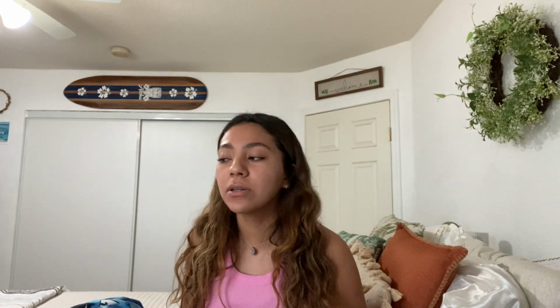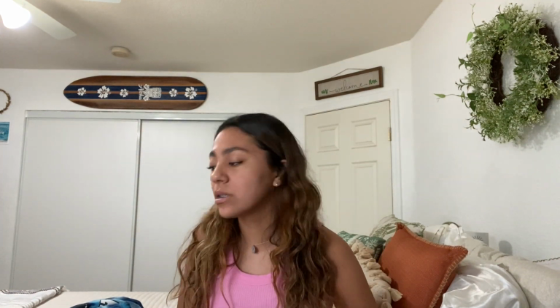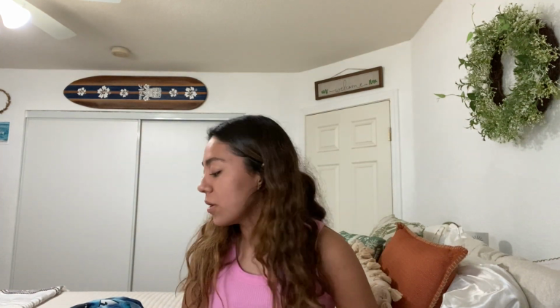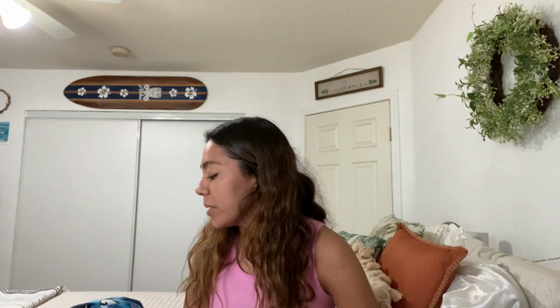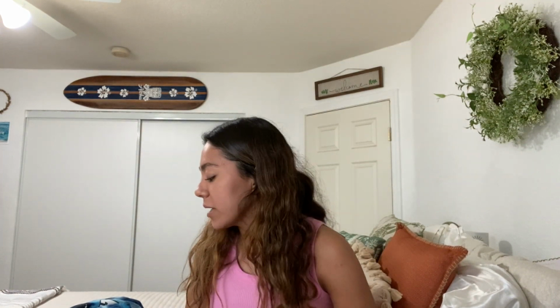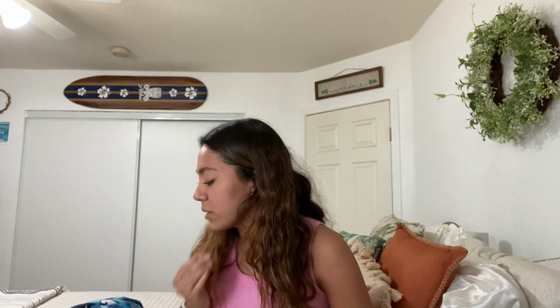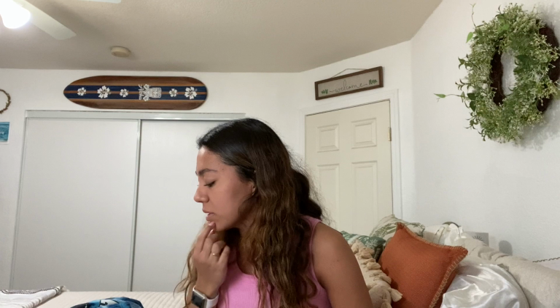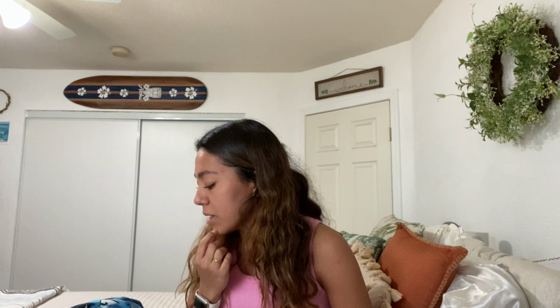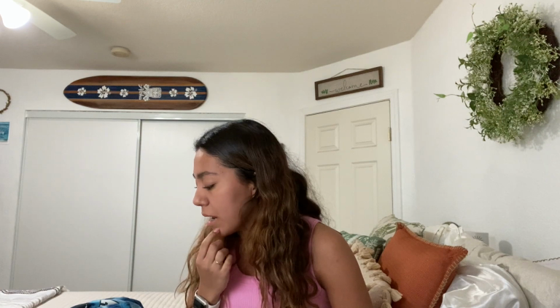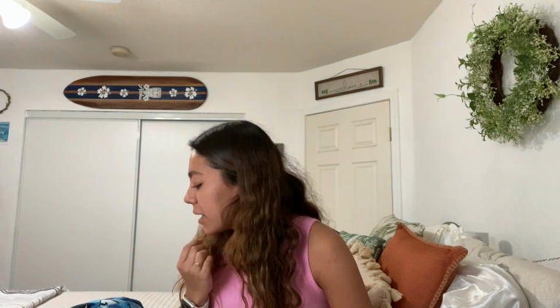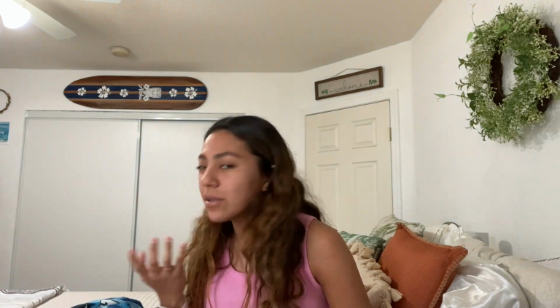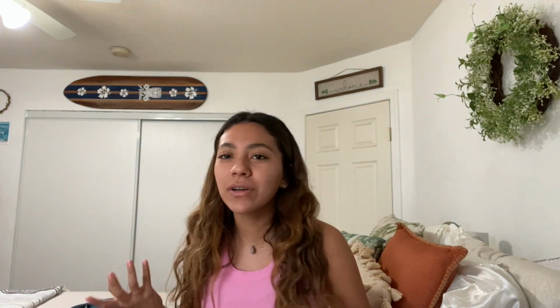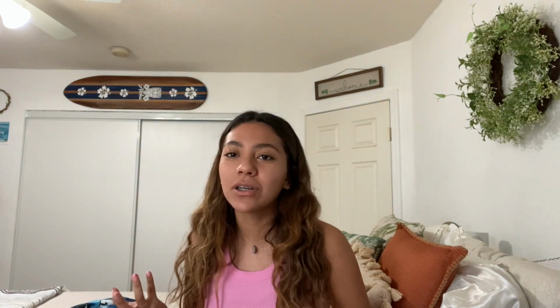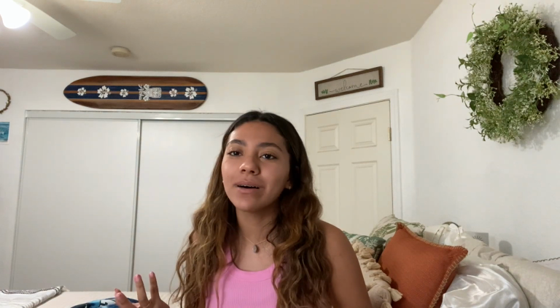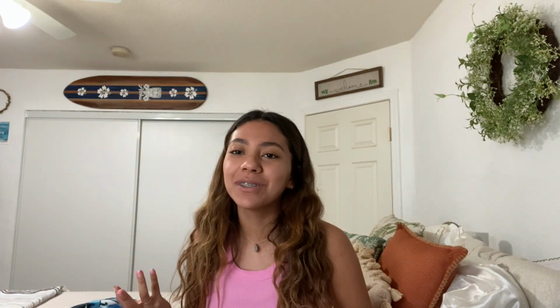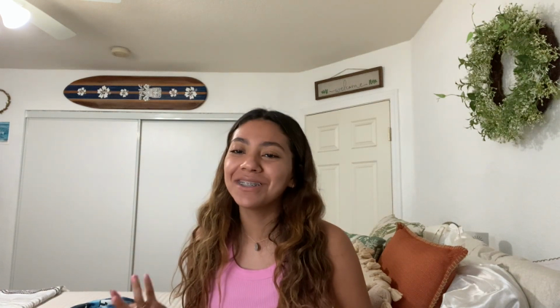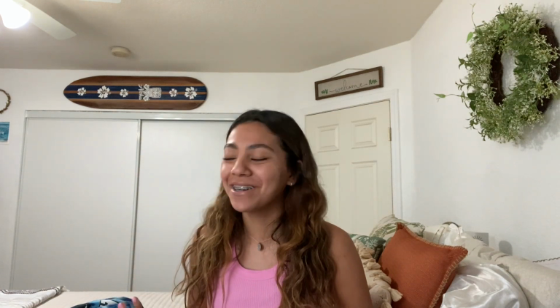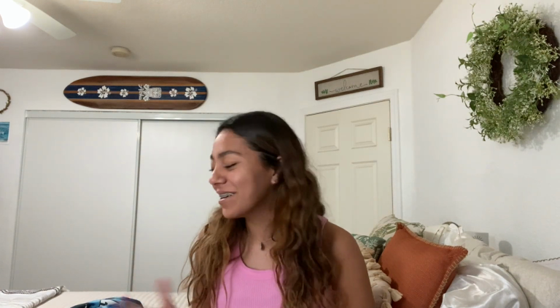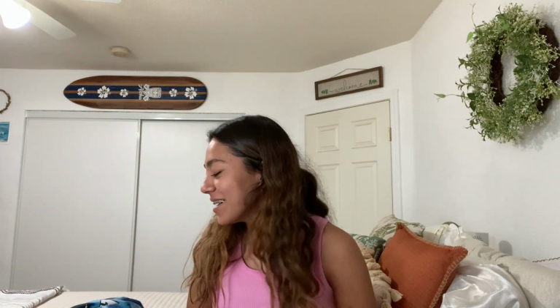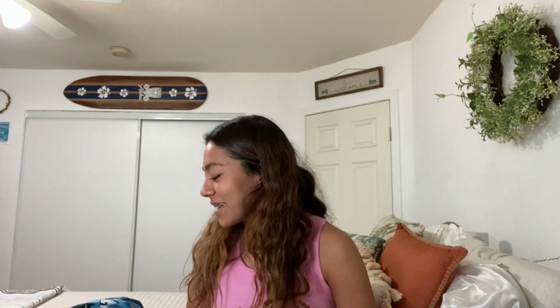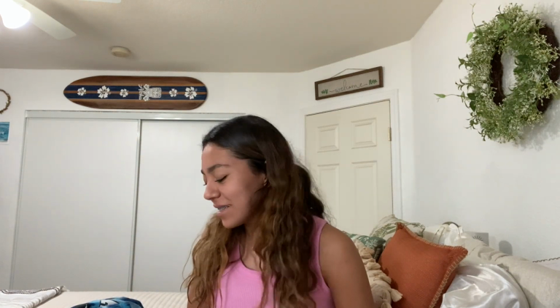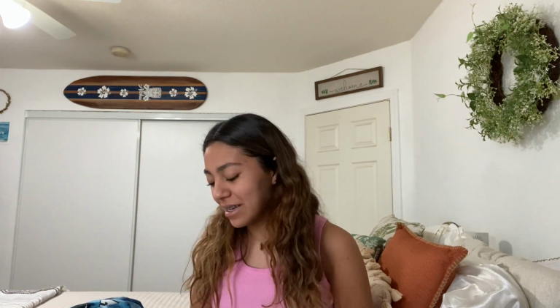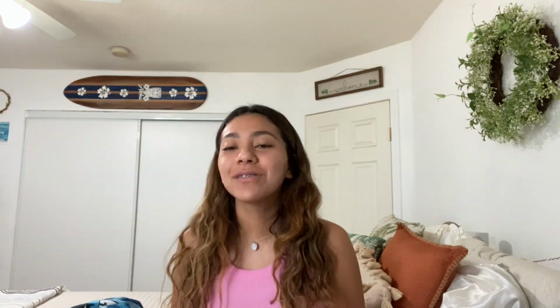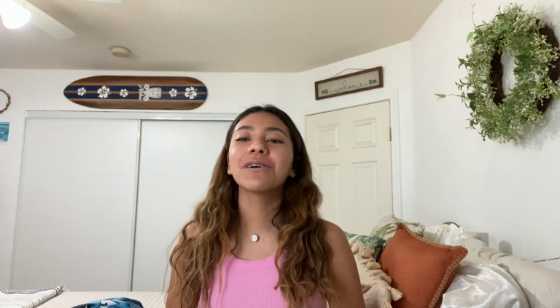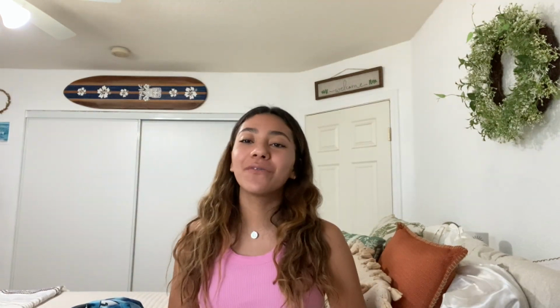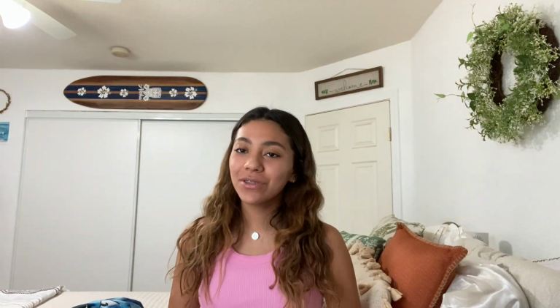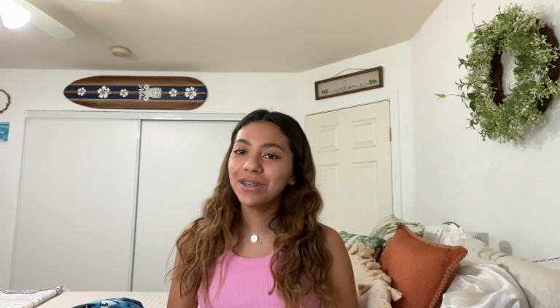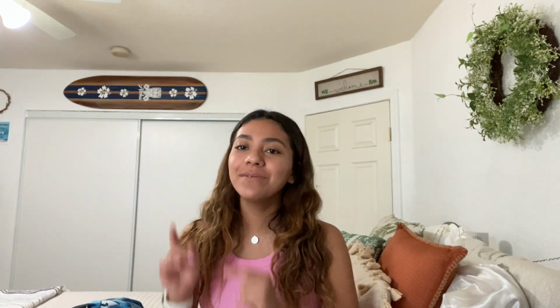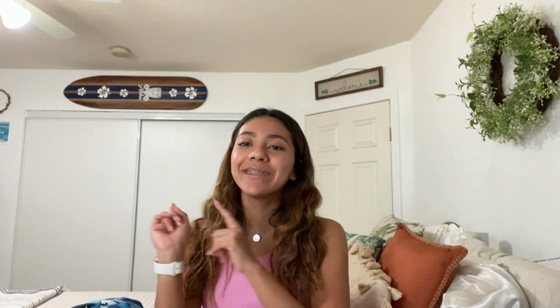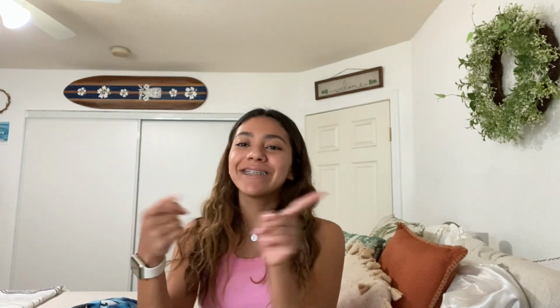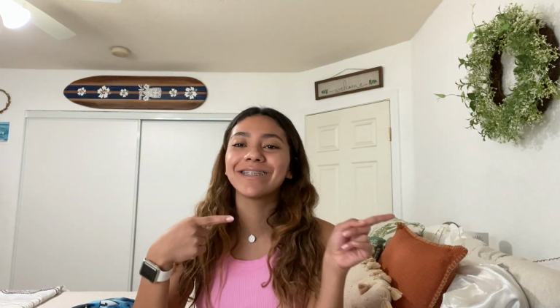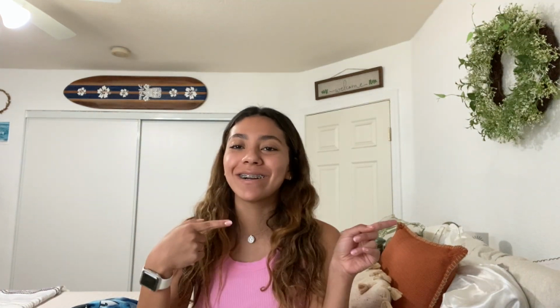There are no pants — I will say that now. I only found tops, so that's a thing. So without further ado, let's get started.